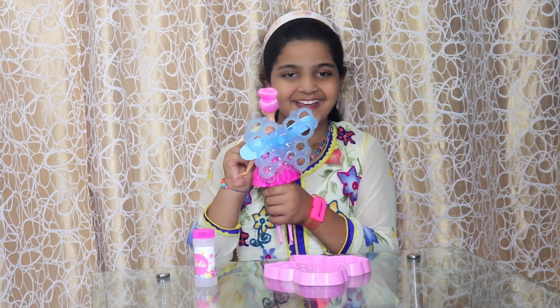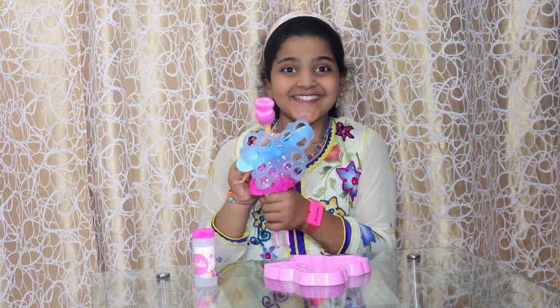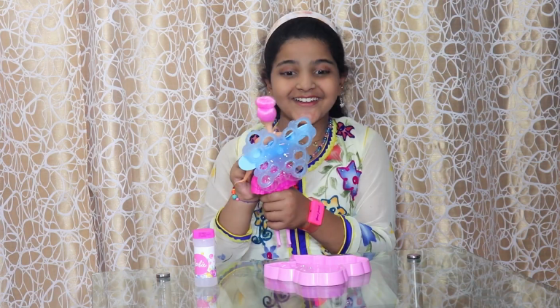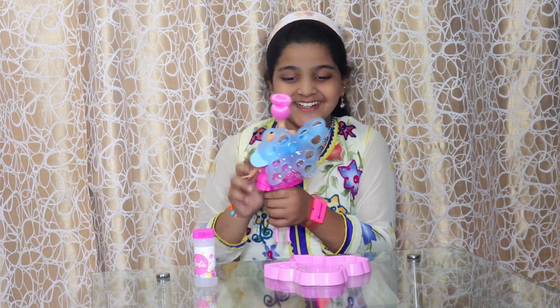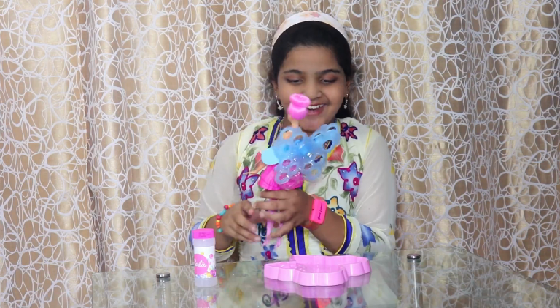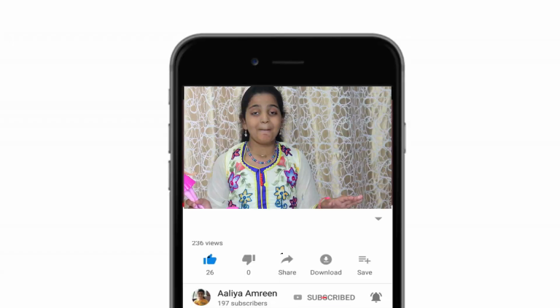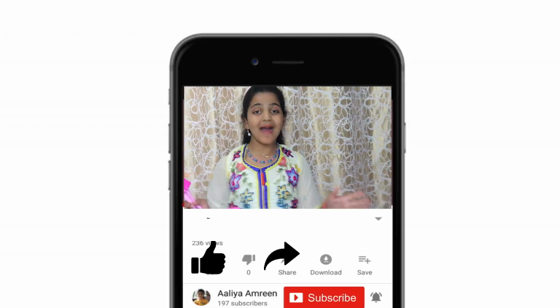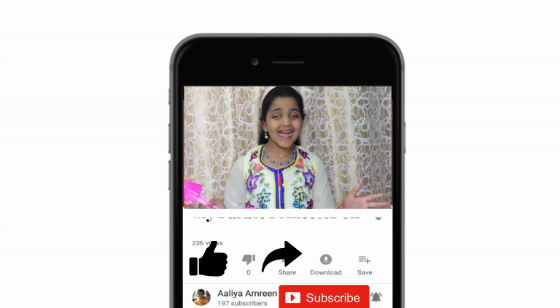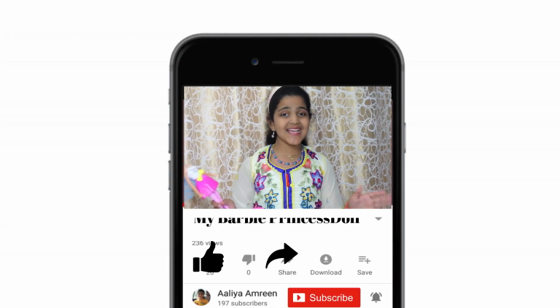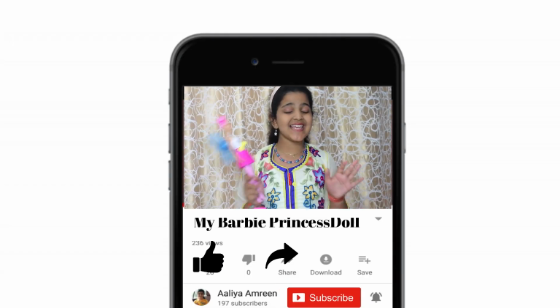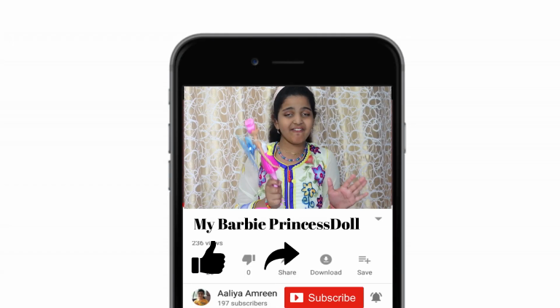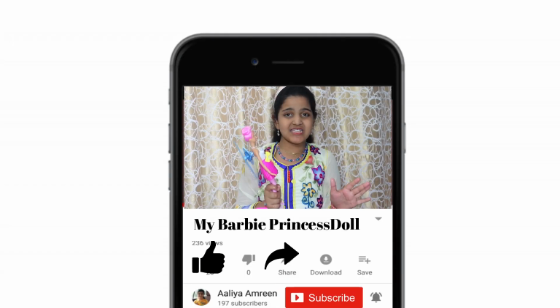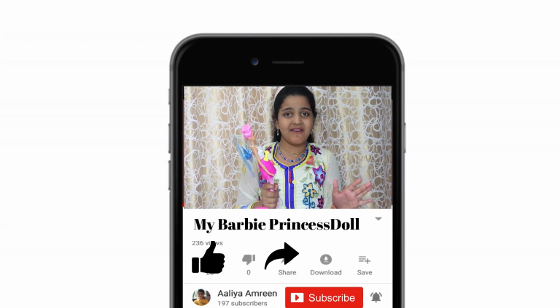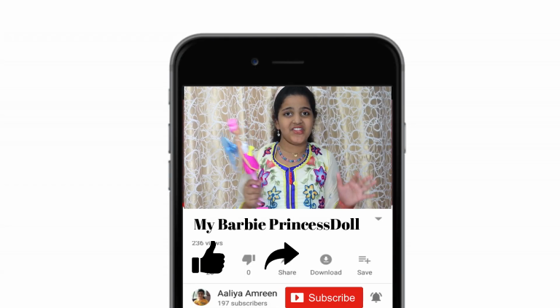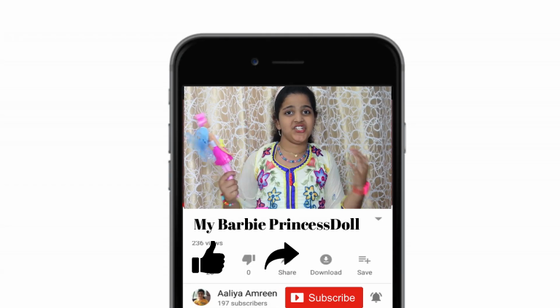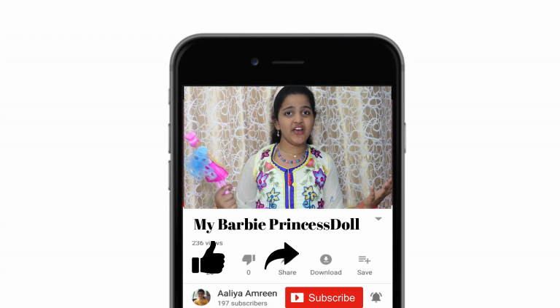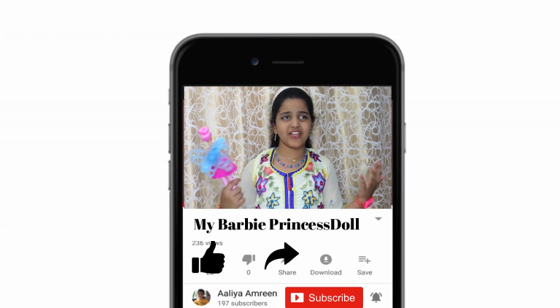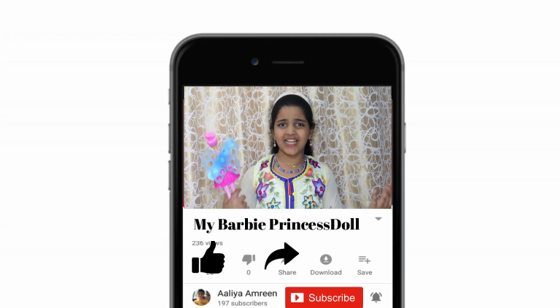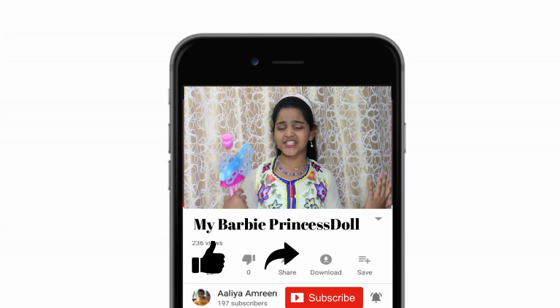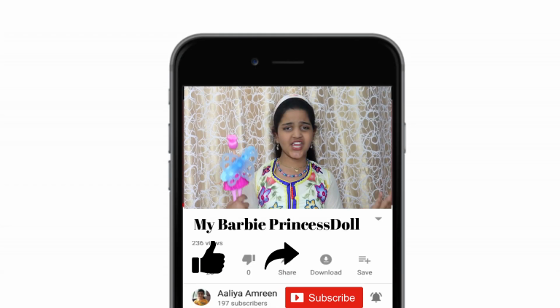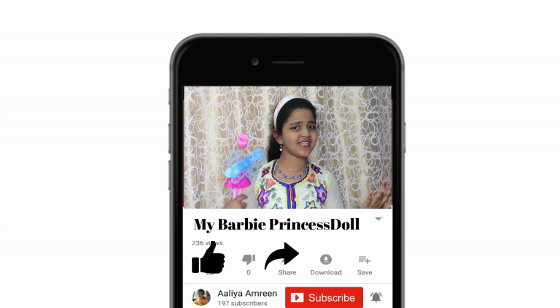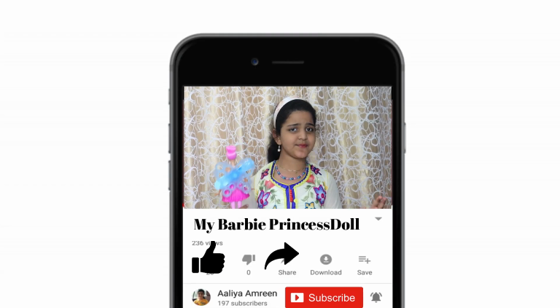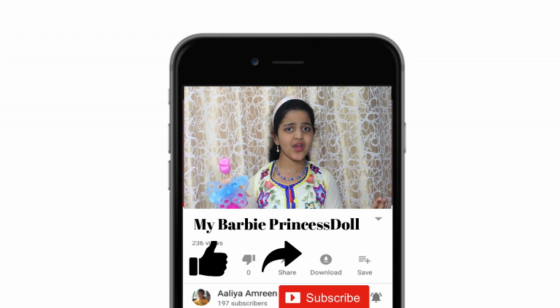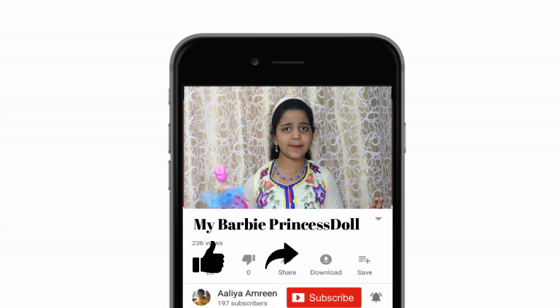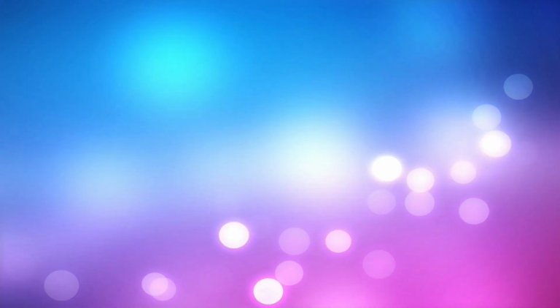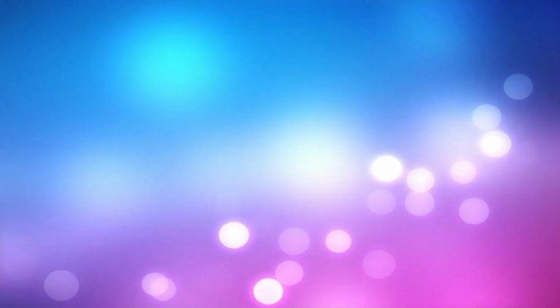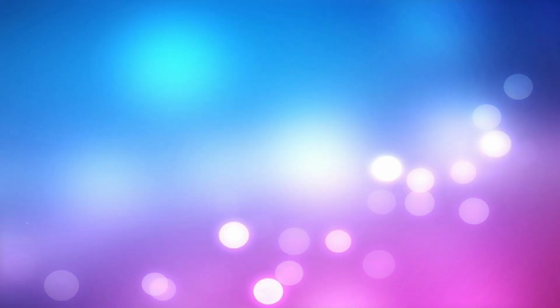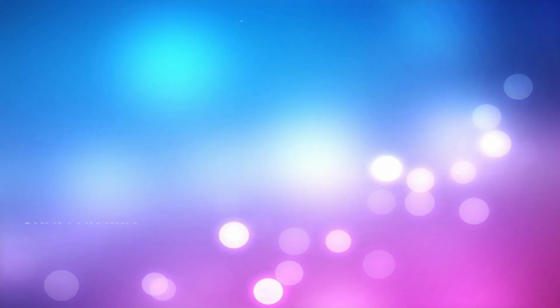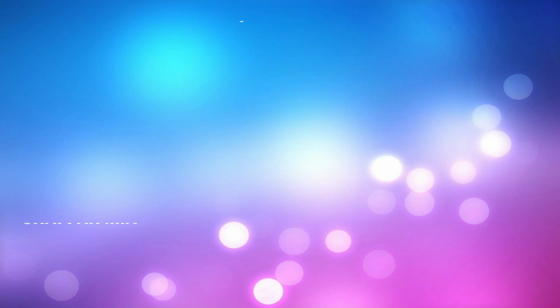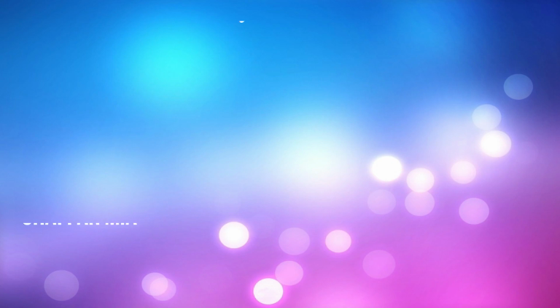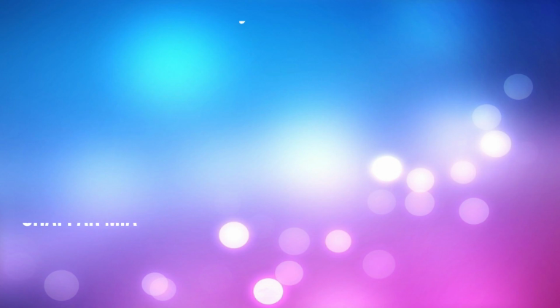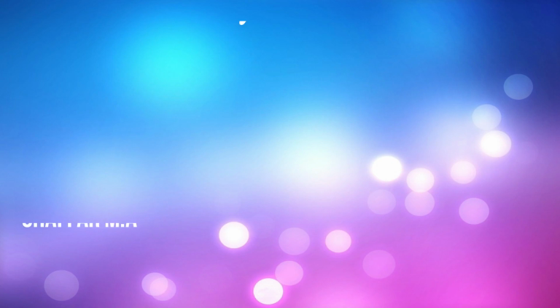So cool, right?! Bye guys, thank you for watching my video. Don't forget to like, share and subscribe. Bye bye!